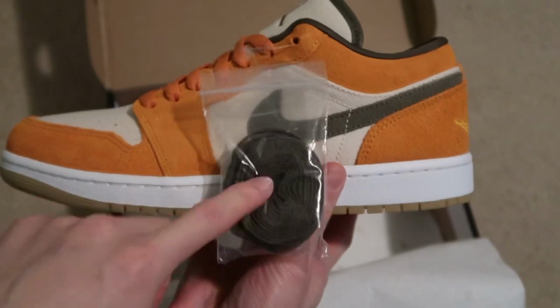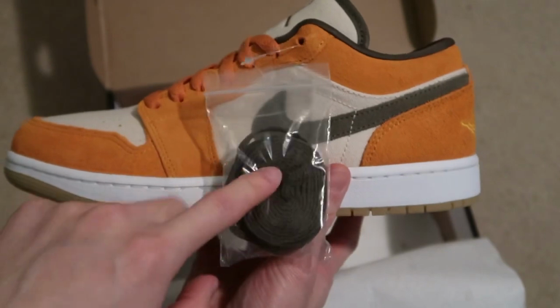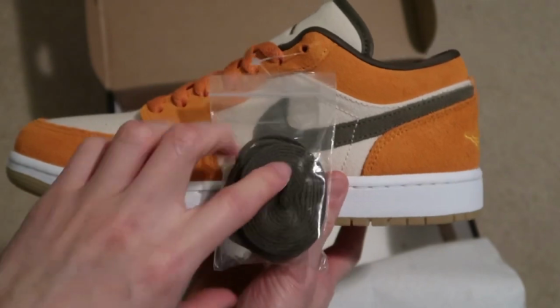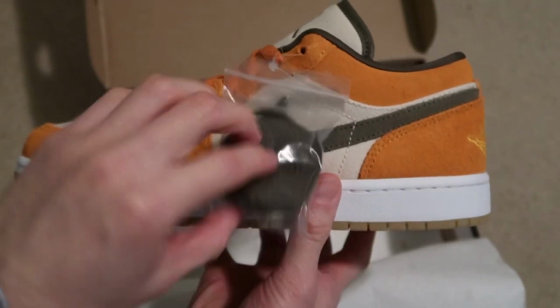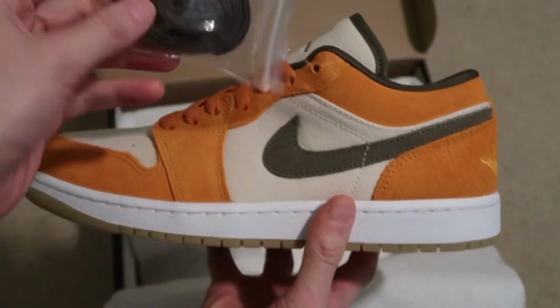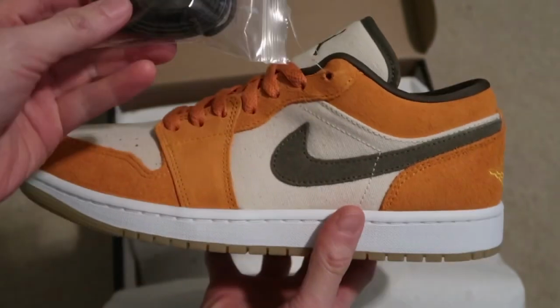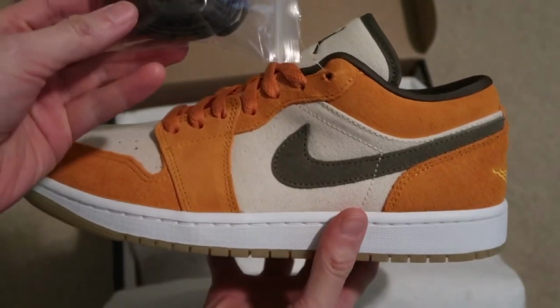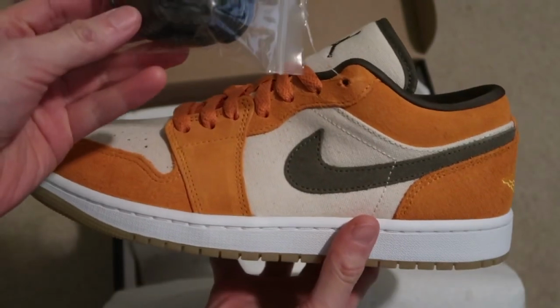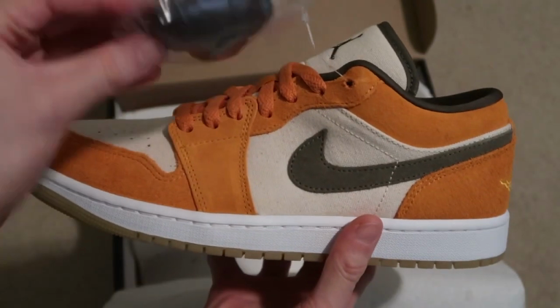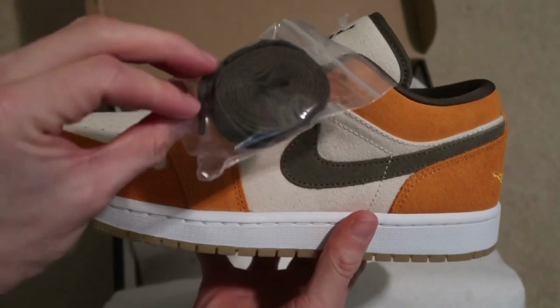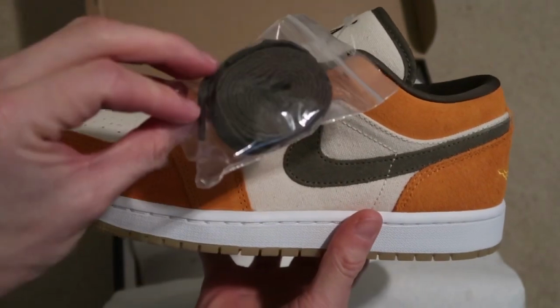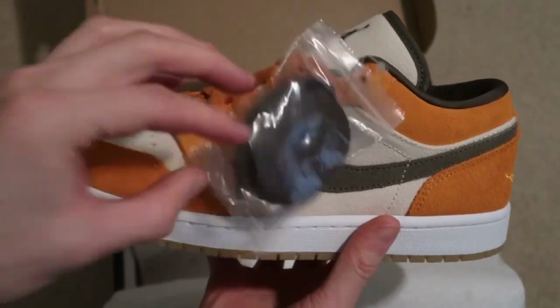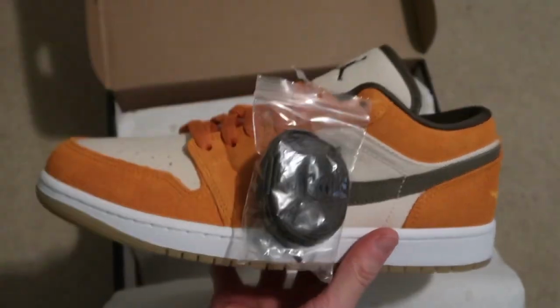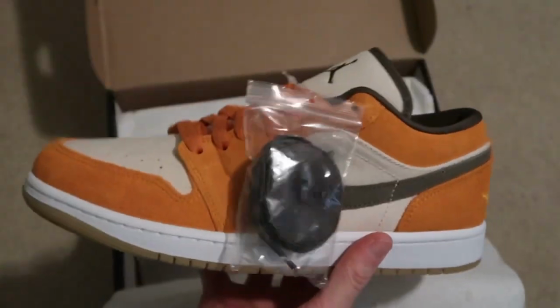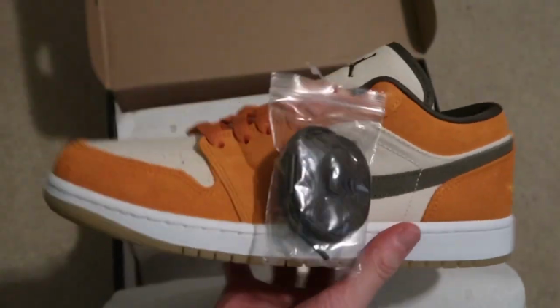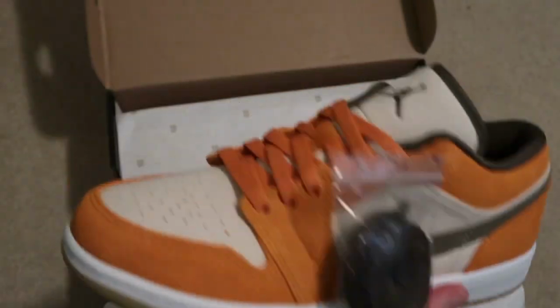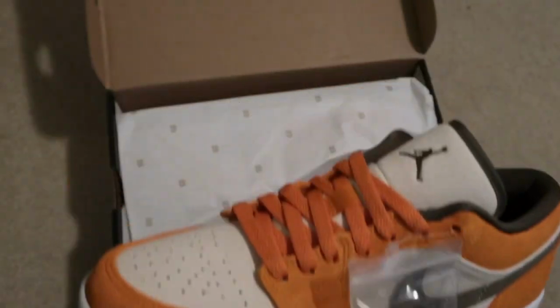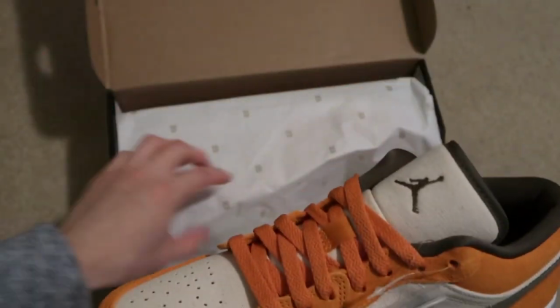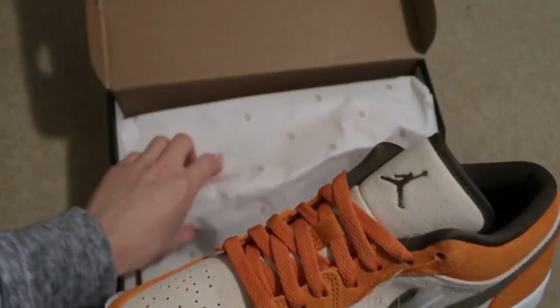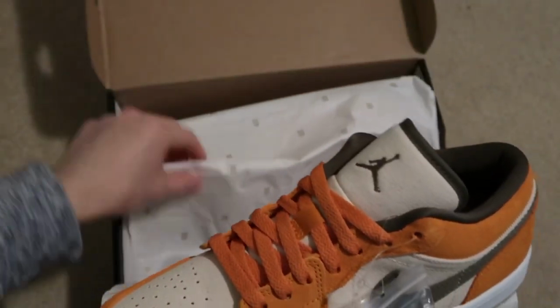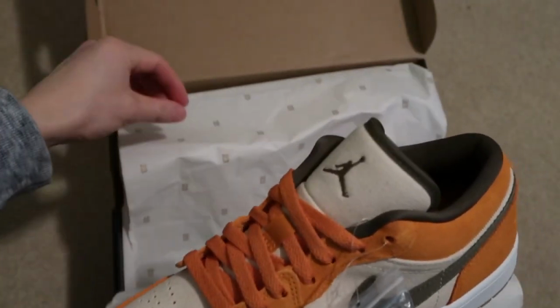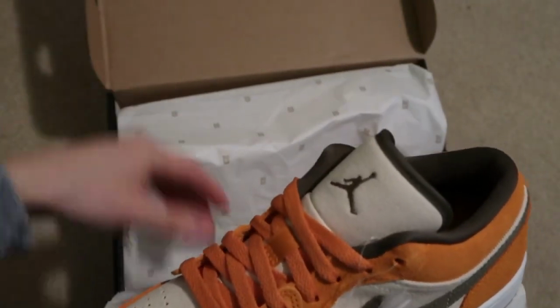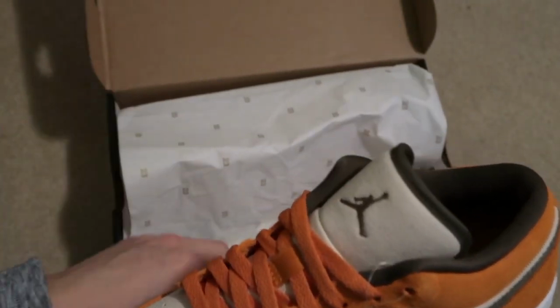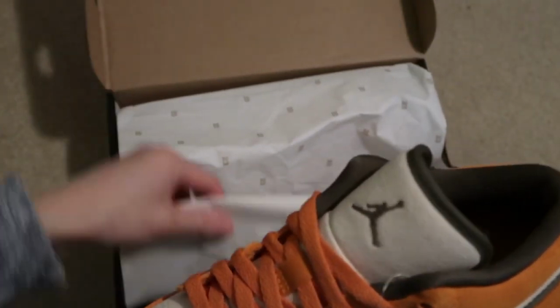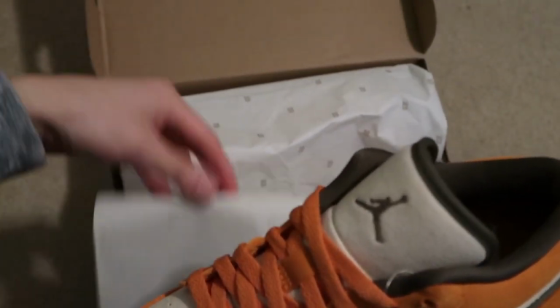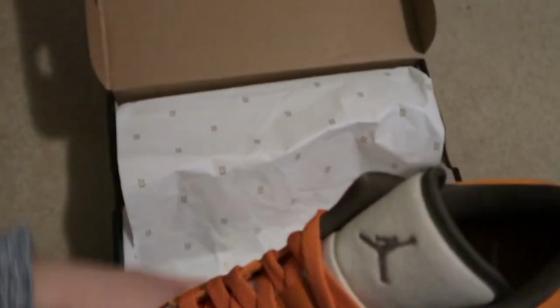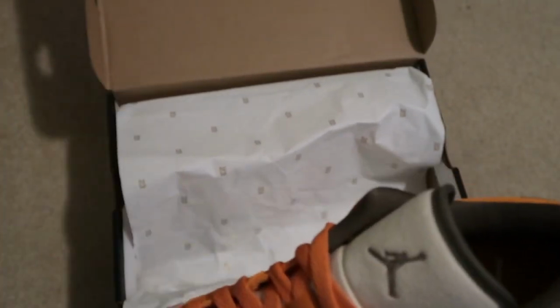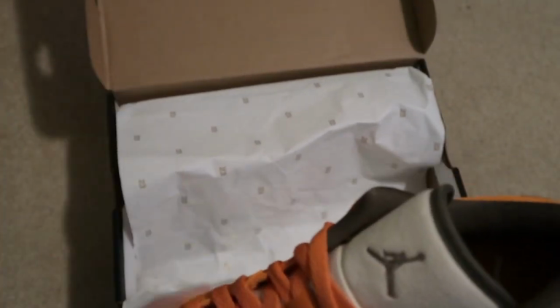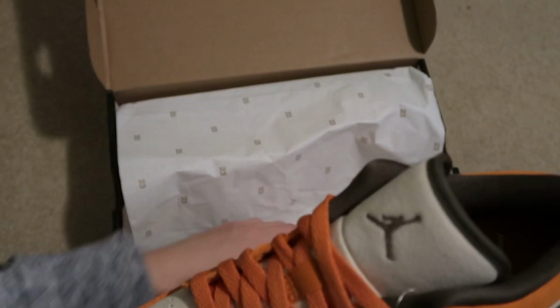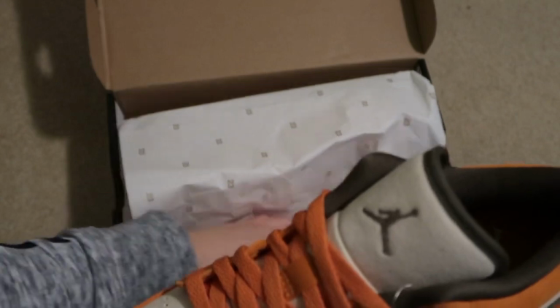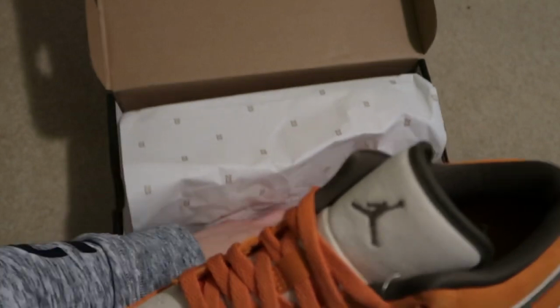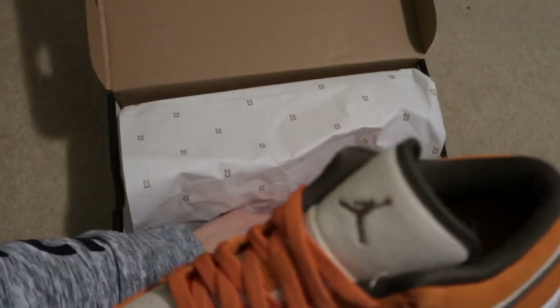Comes with extra laces. That's cool — usually Jordan 1 Lows don't come with extra laces.